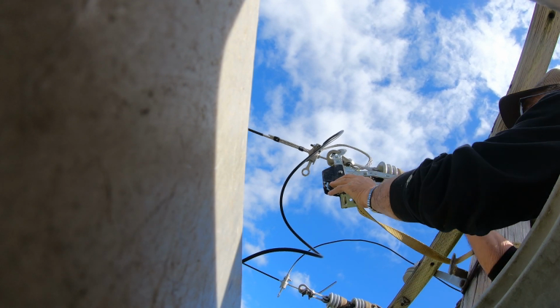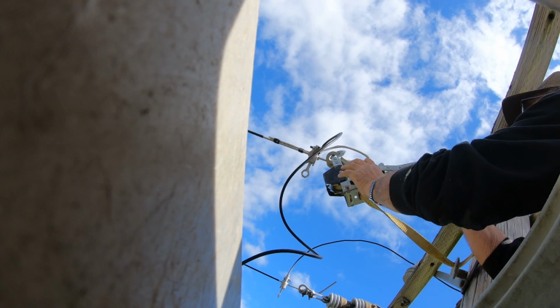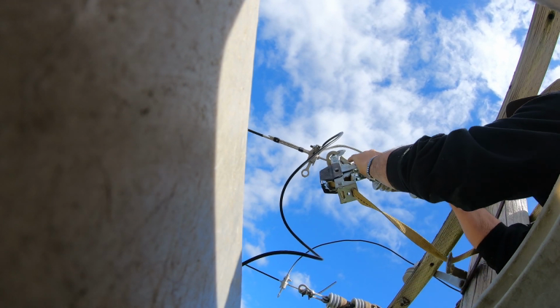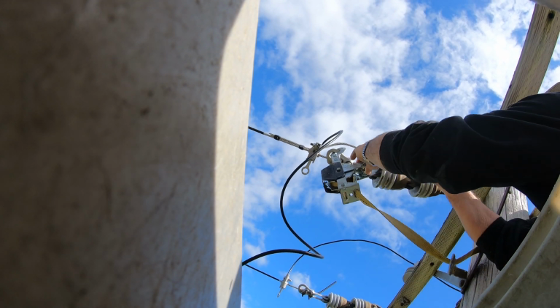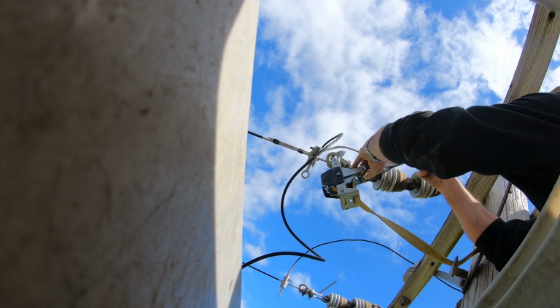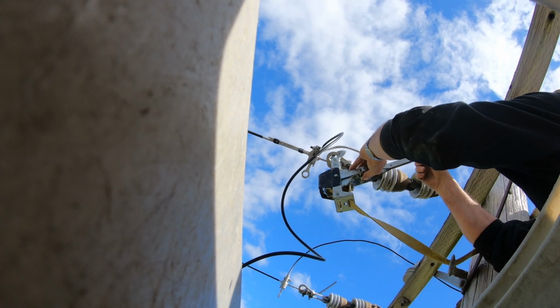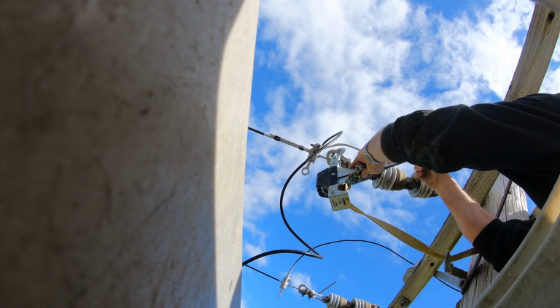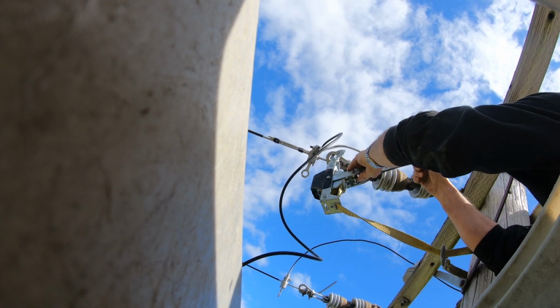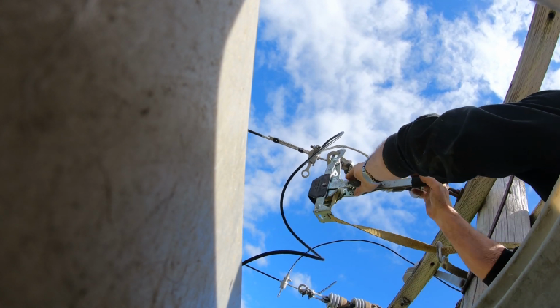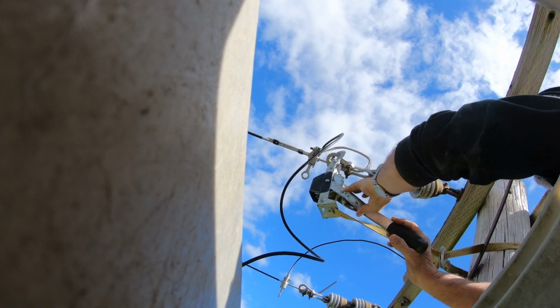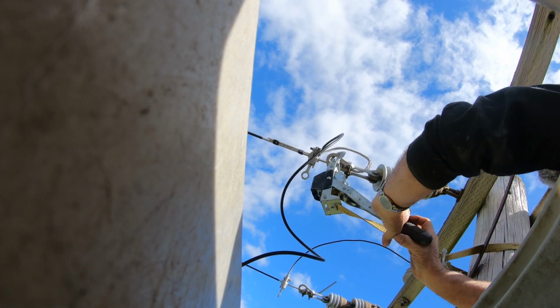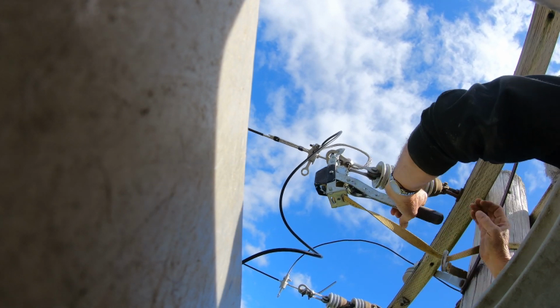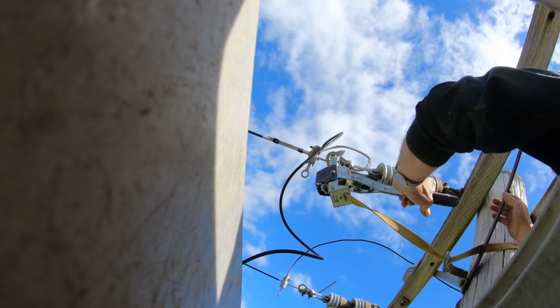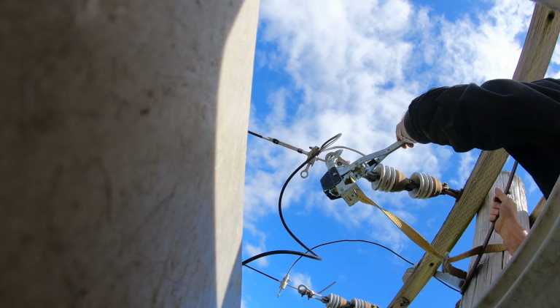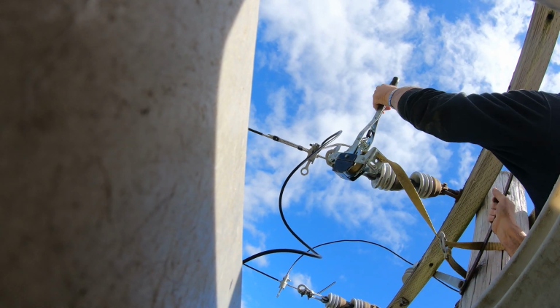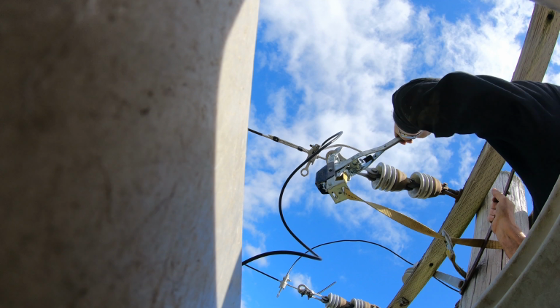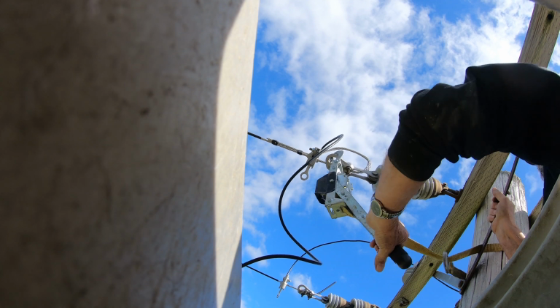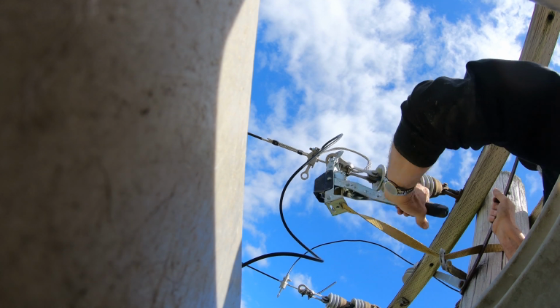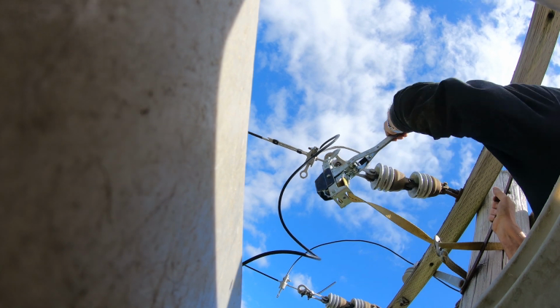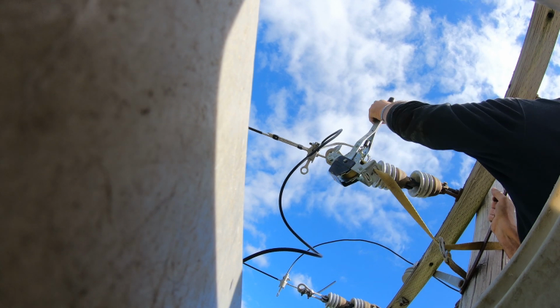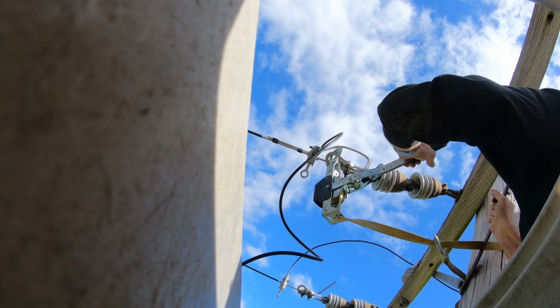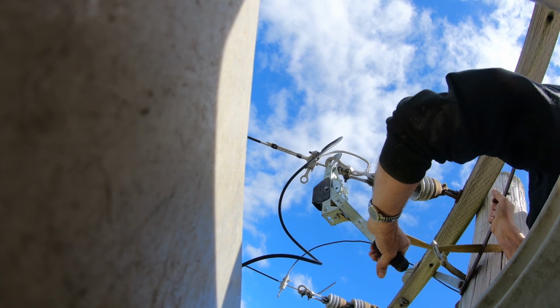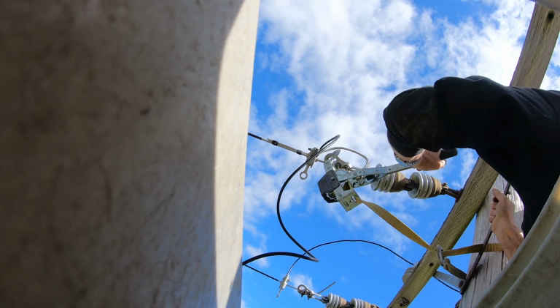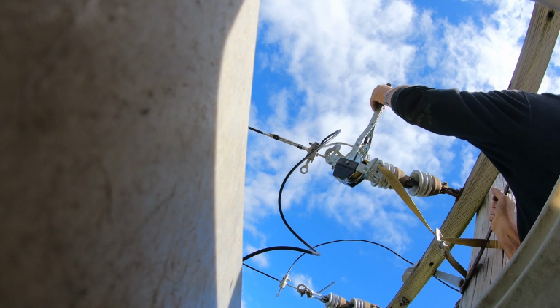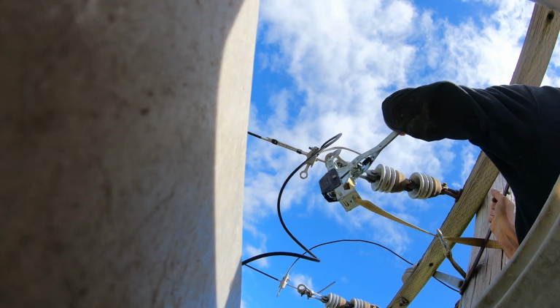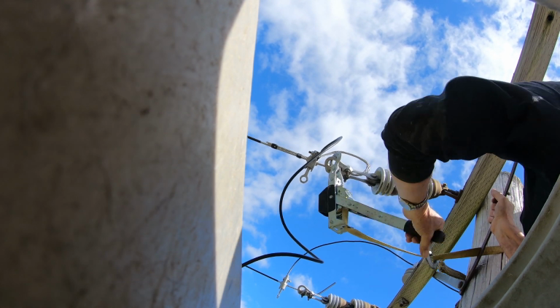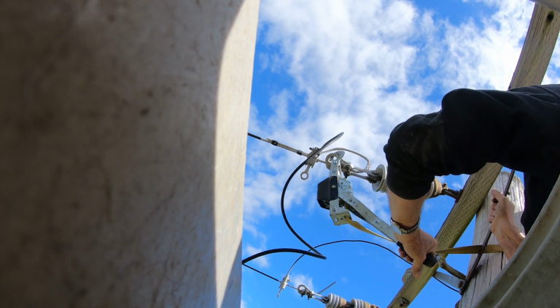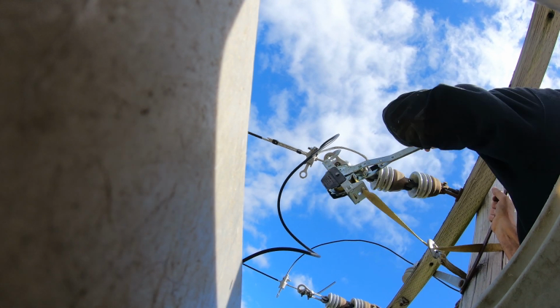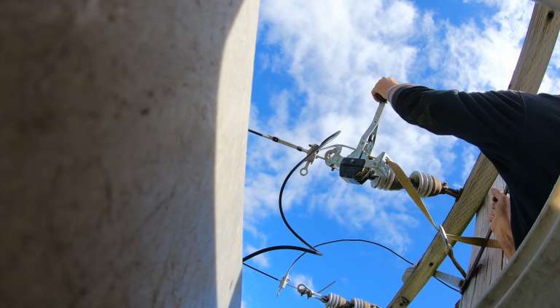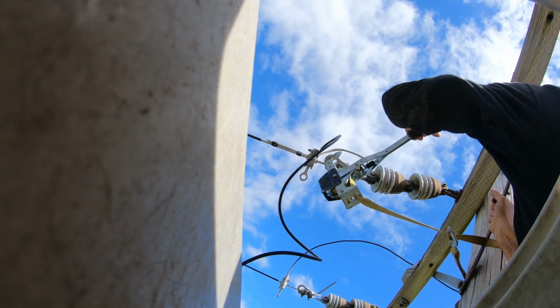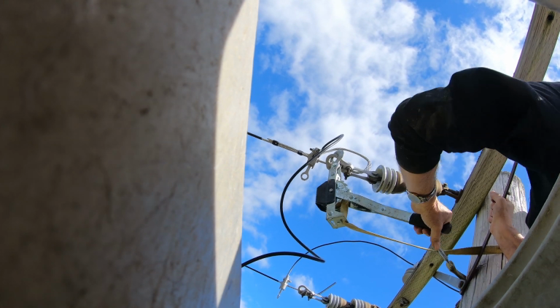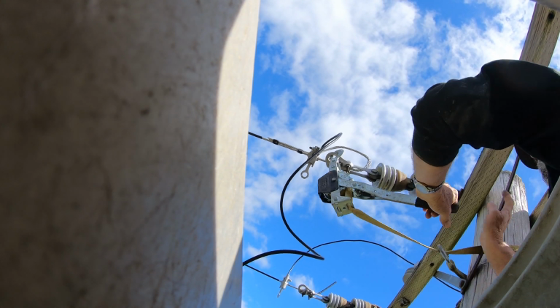I'm doing this just so that this line doesn't pull the bolt out of the center. If I just turned it loose, it would pull it out.